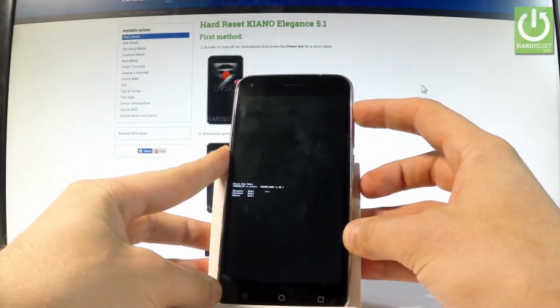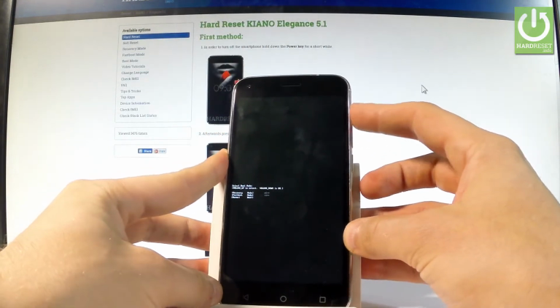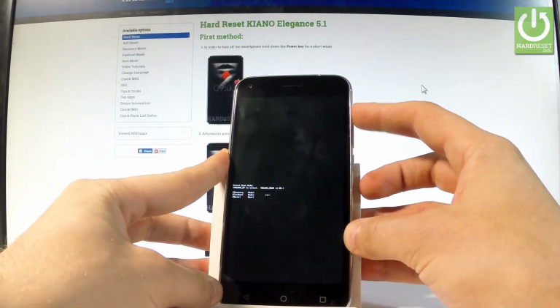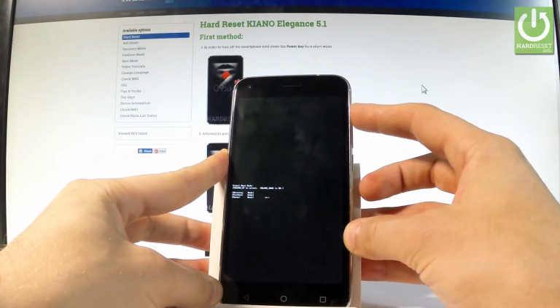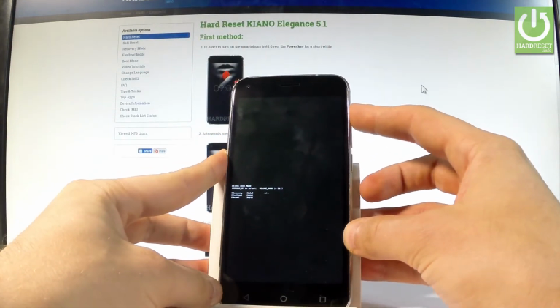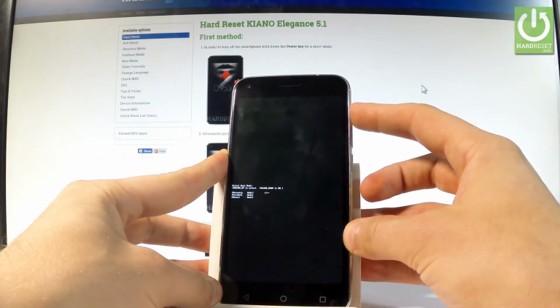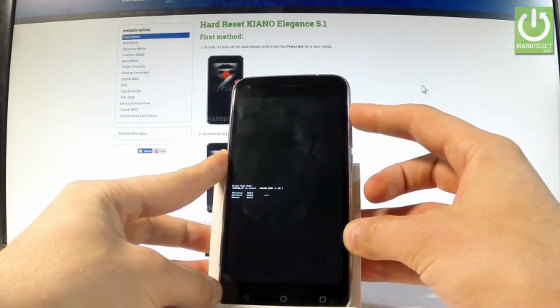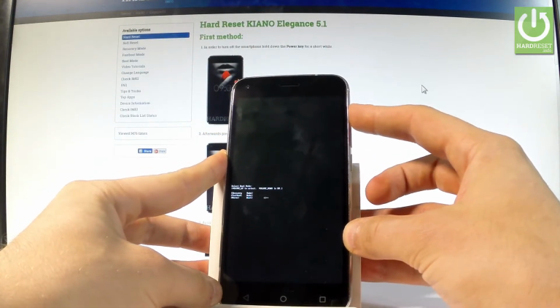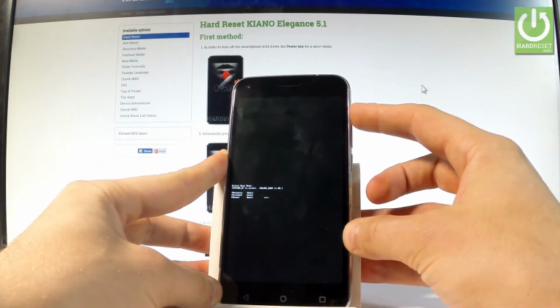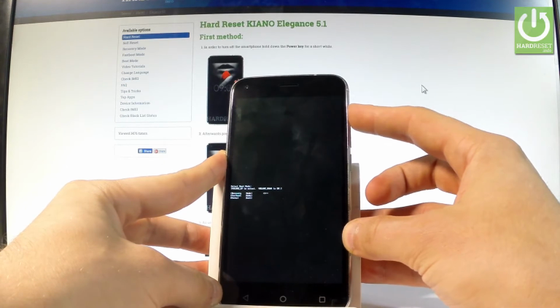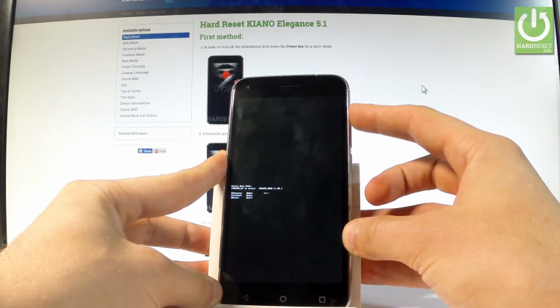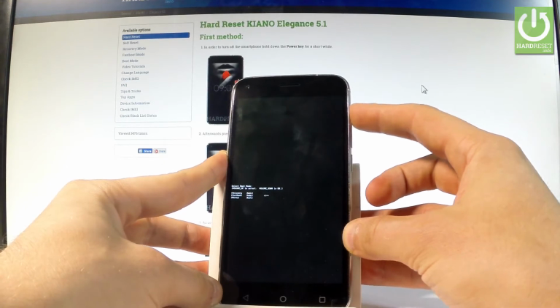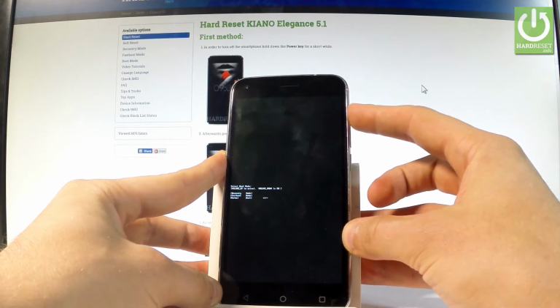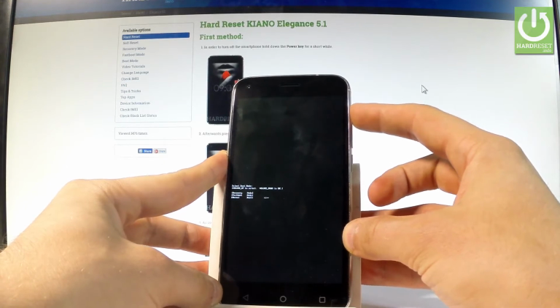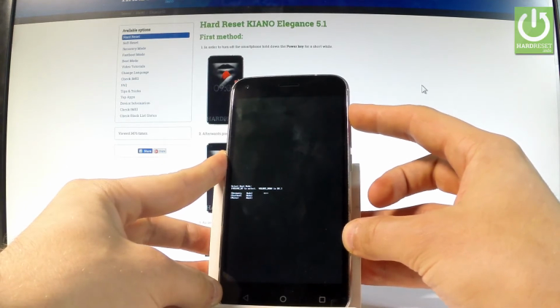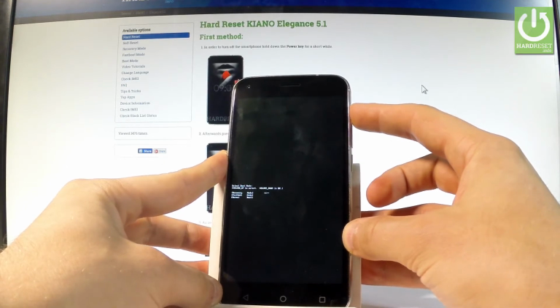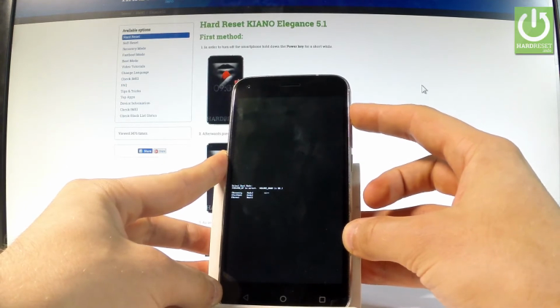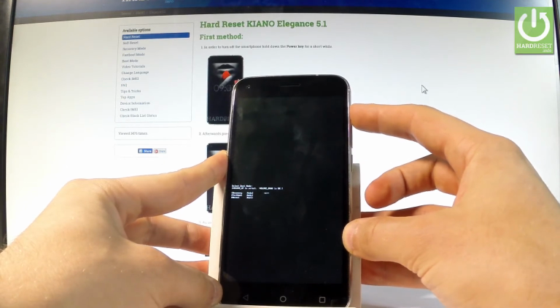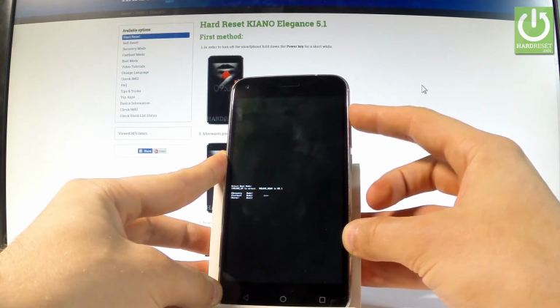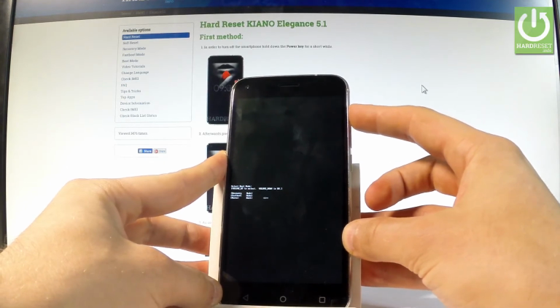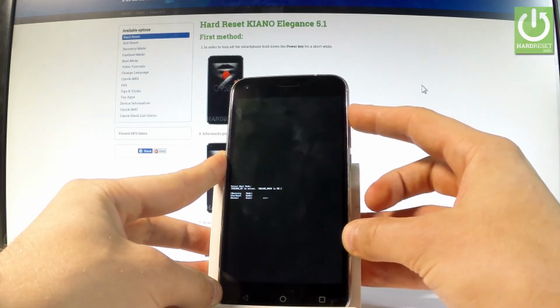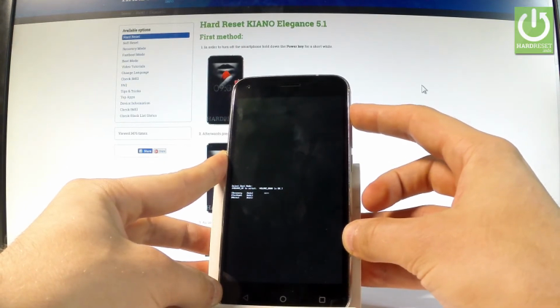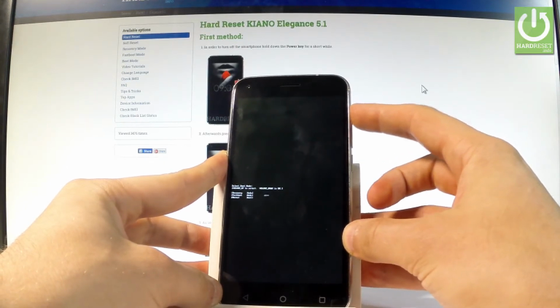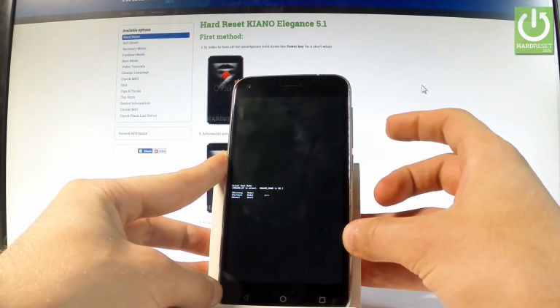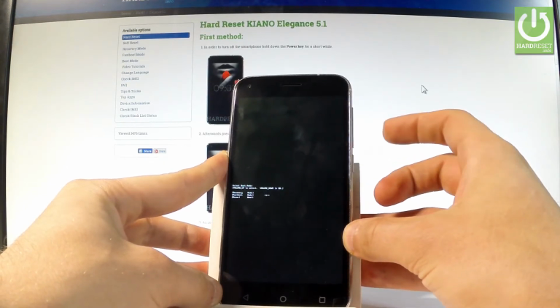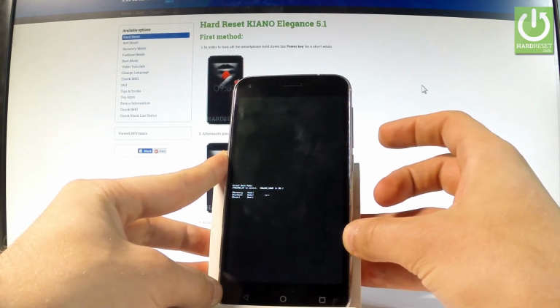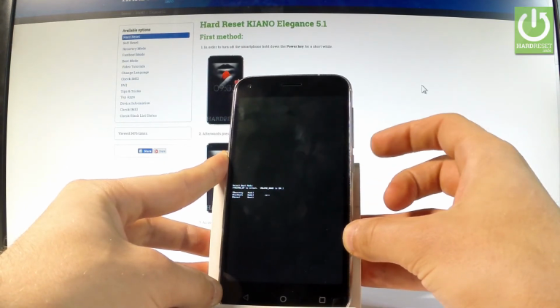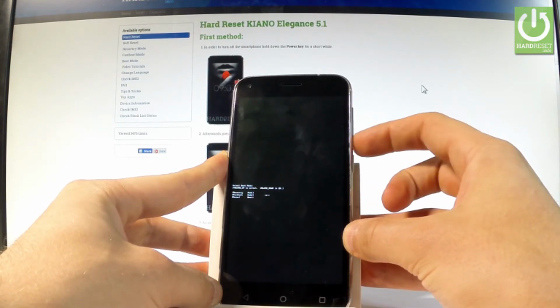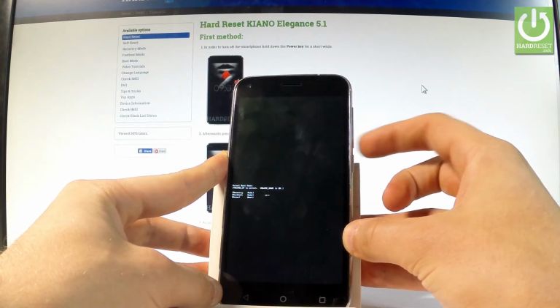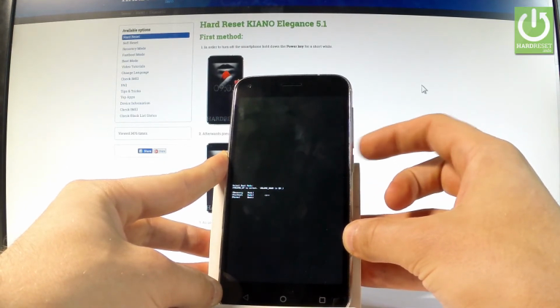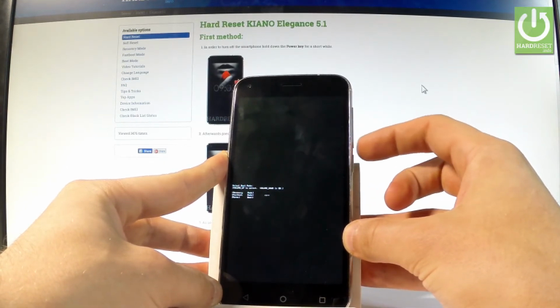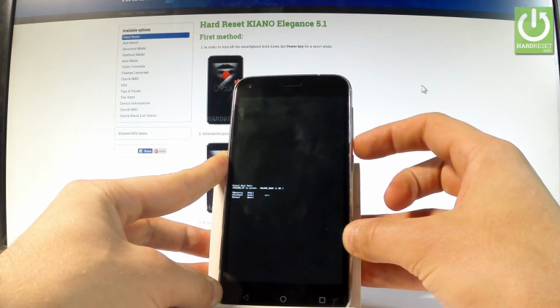Here you can navigate by using volume up. Let's choose the second option which is fast boot, and confirm this option by pressing volume down.